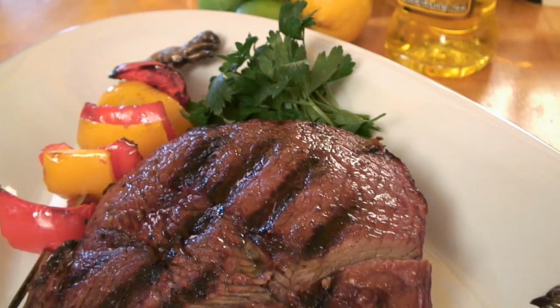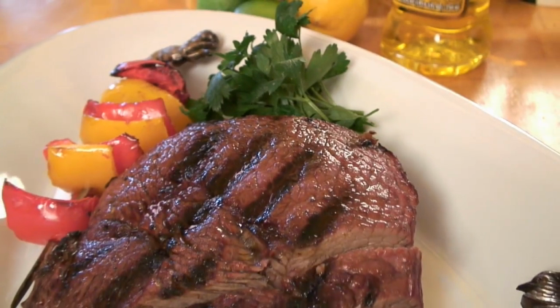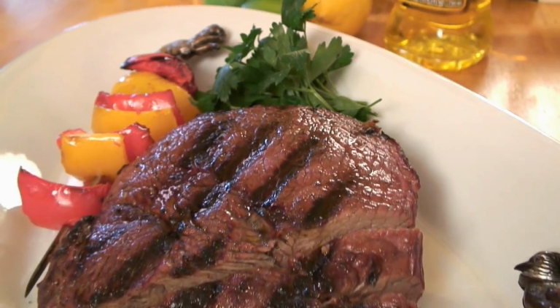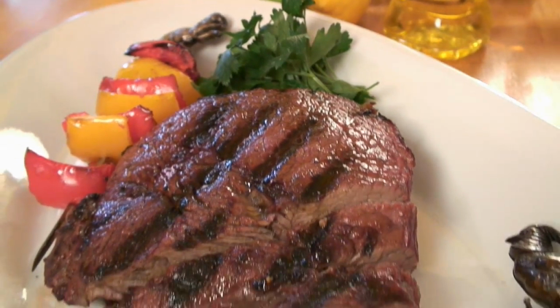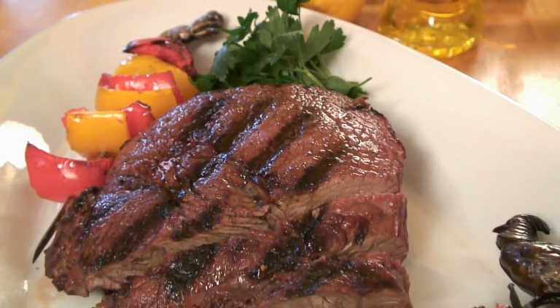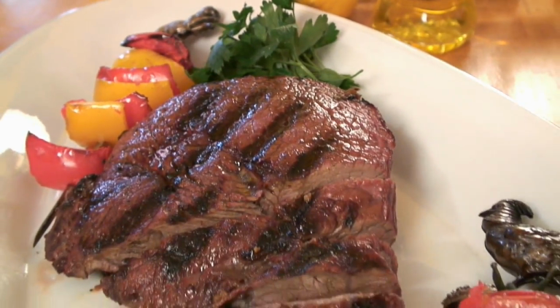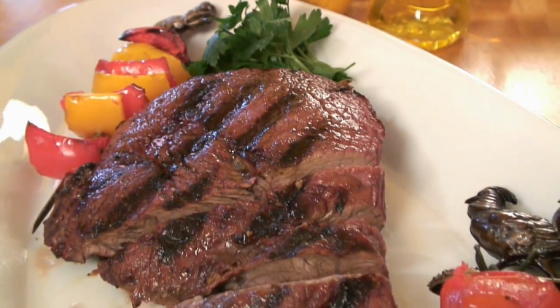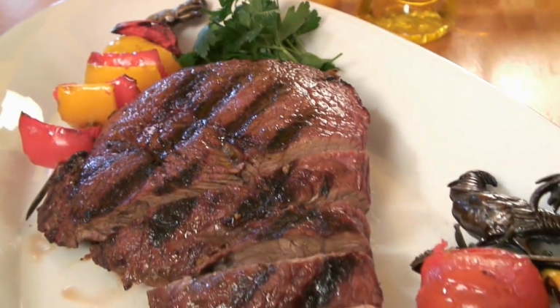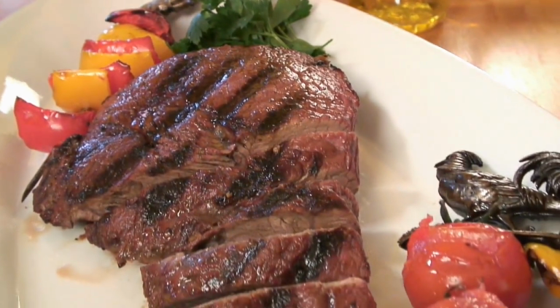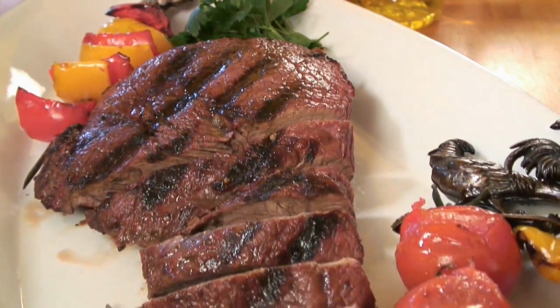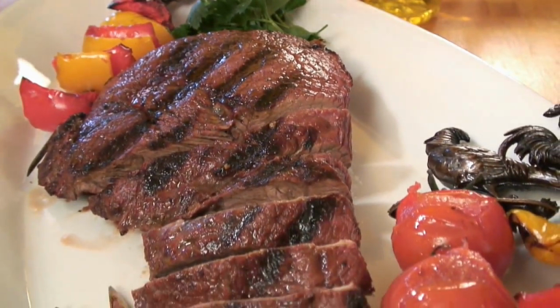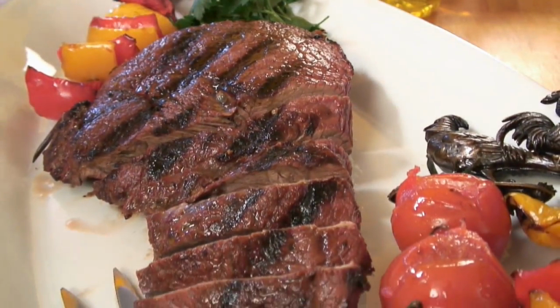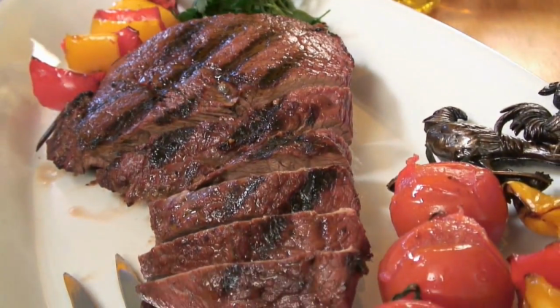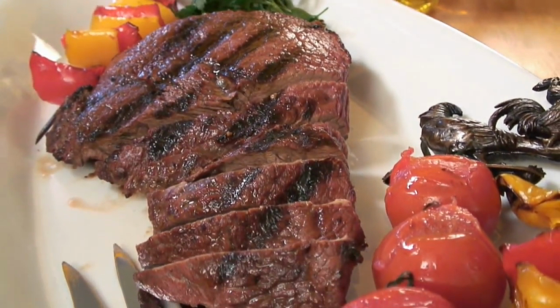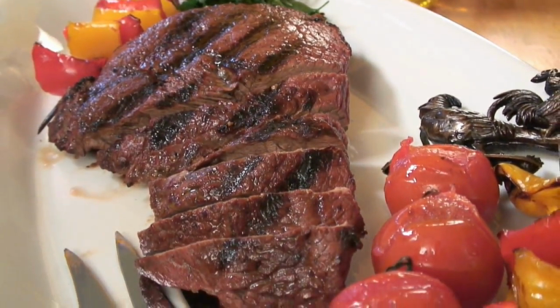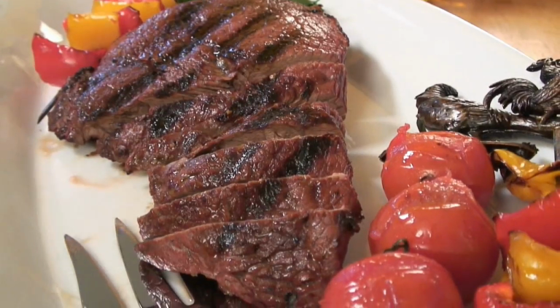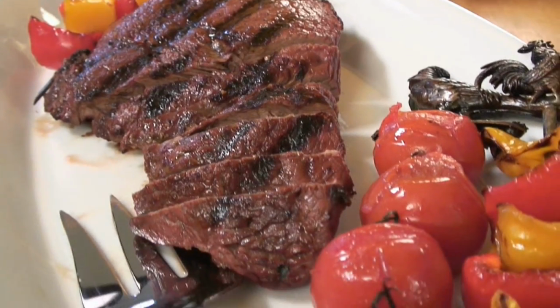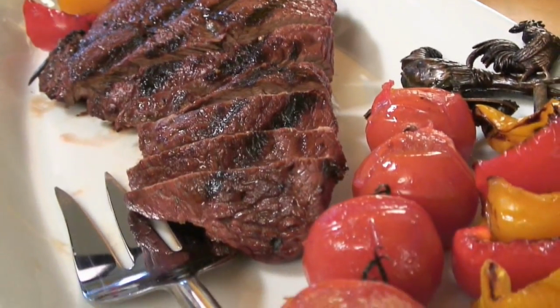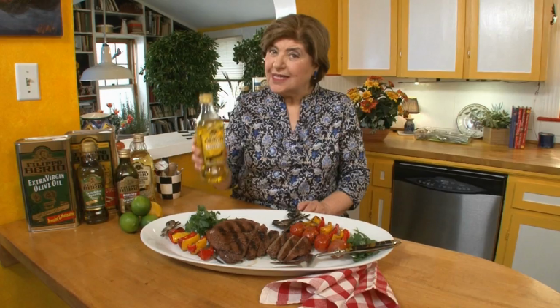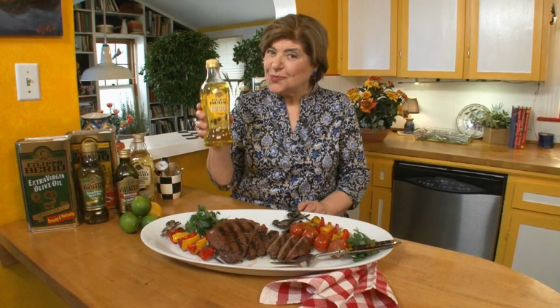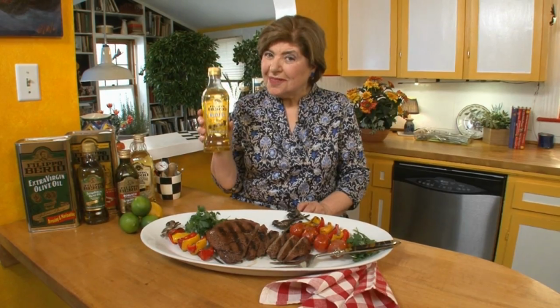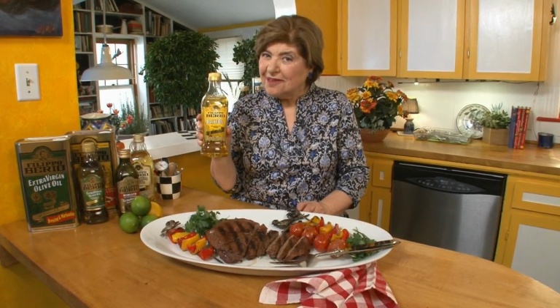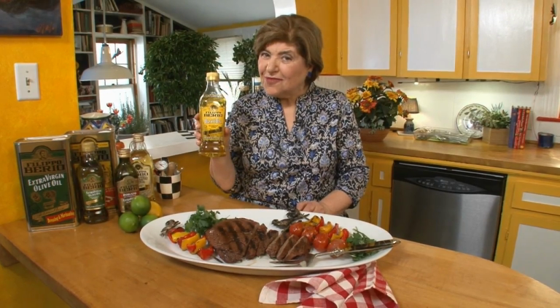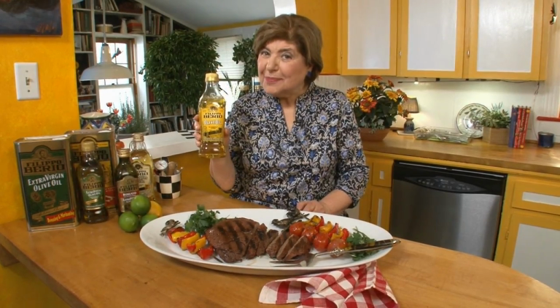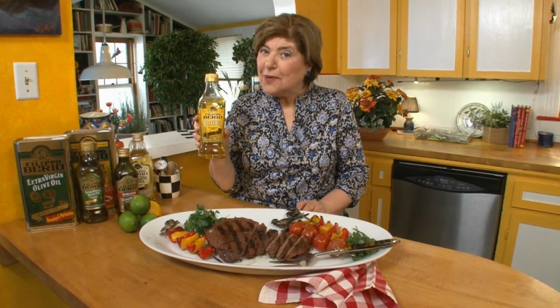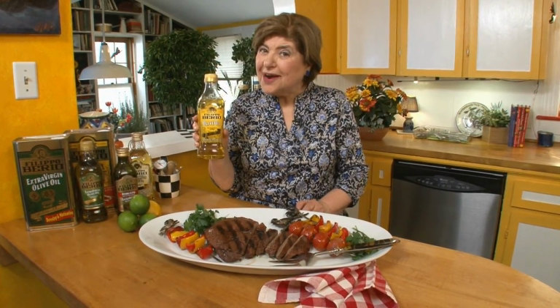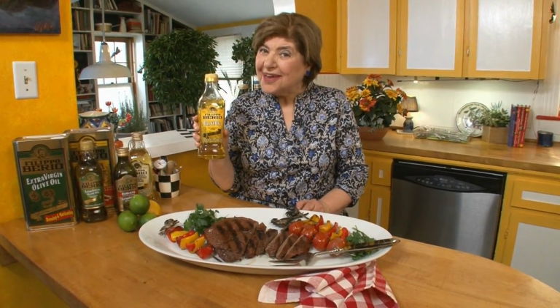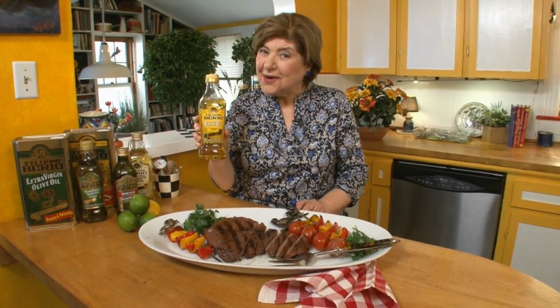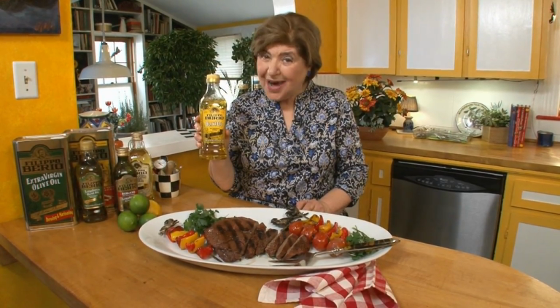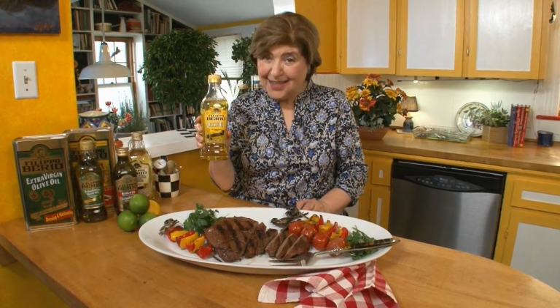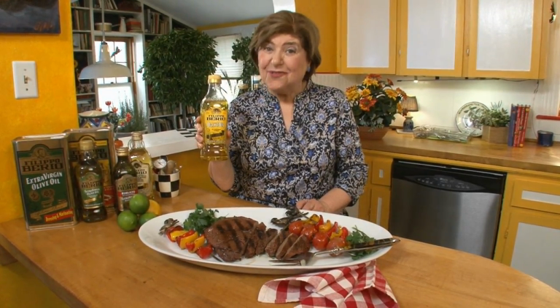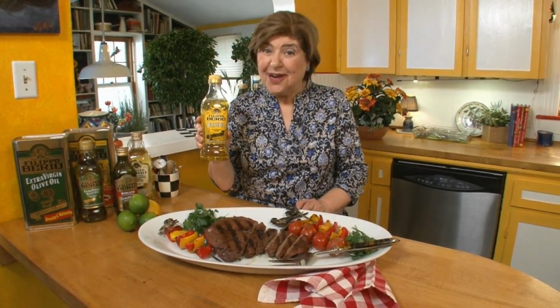And now you know that all great grilling begins with Filippo Berrio Olive Oil.